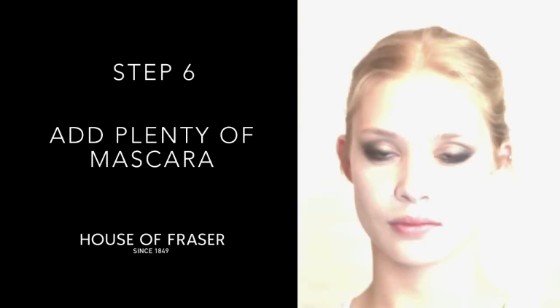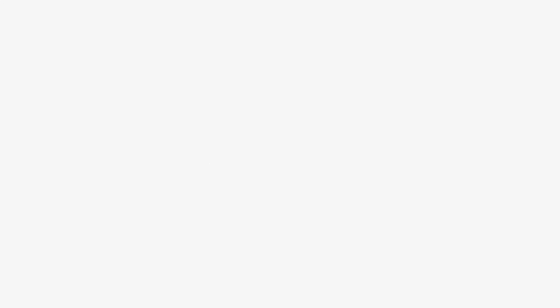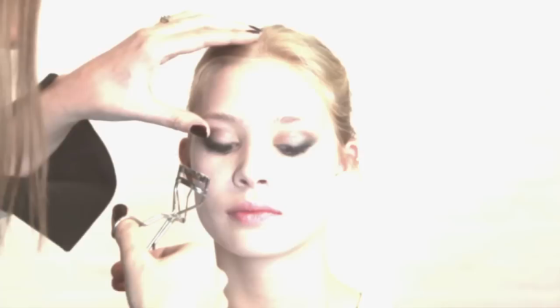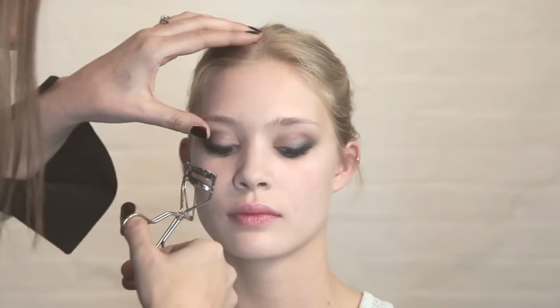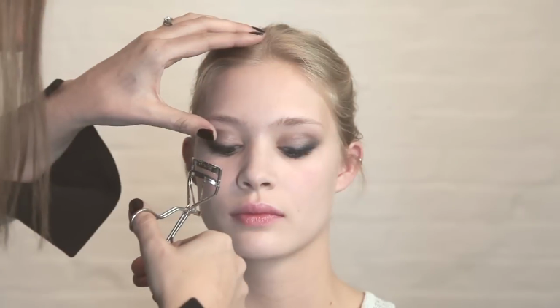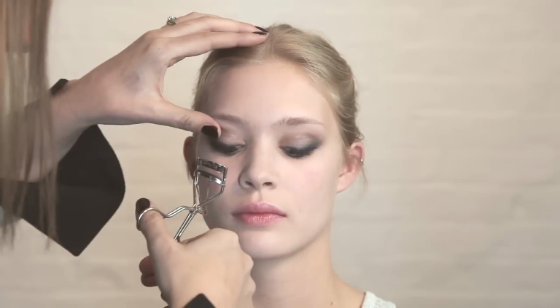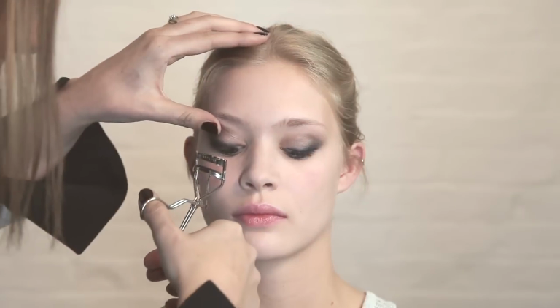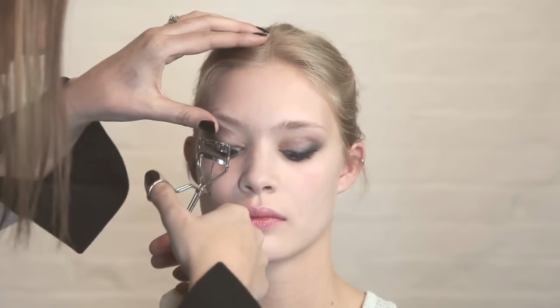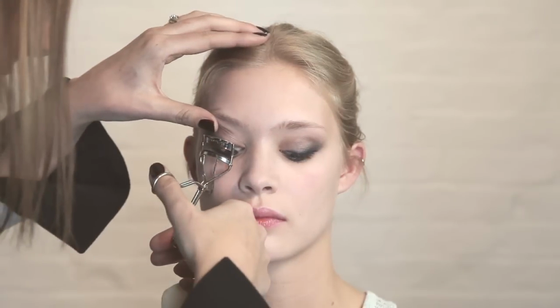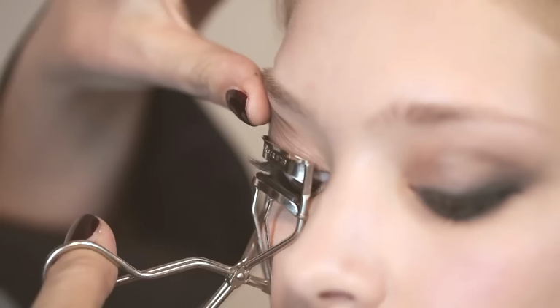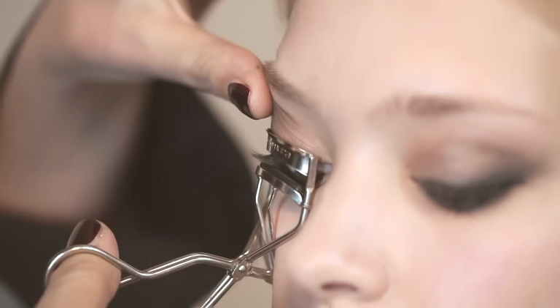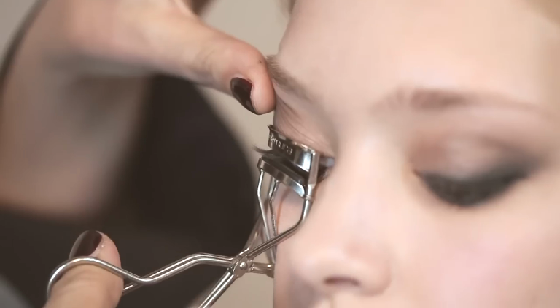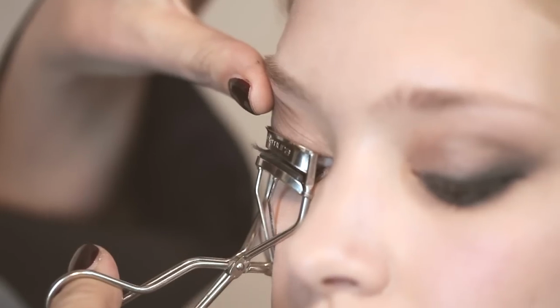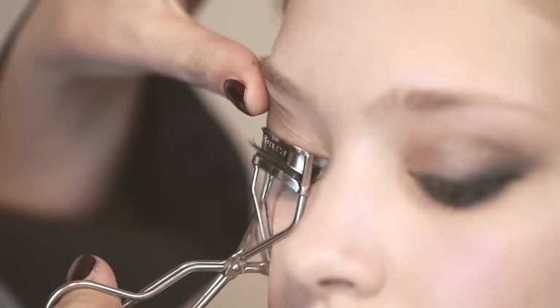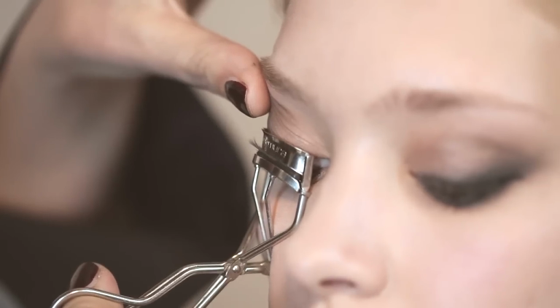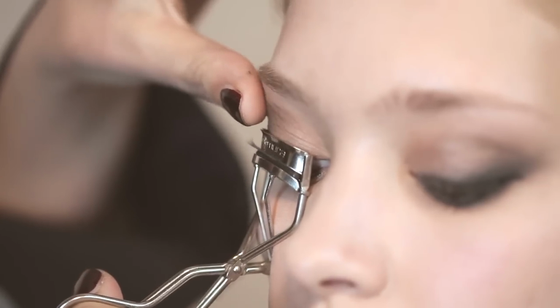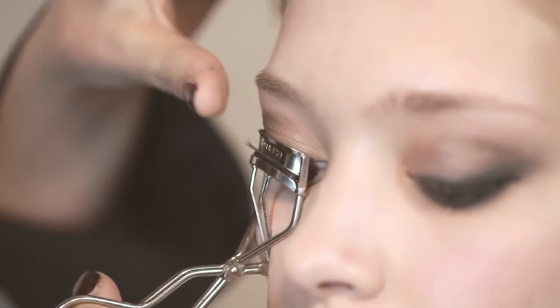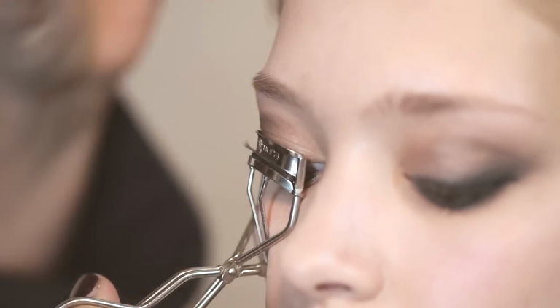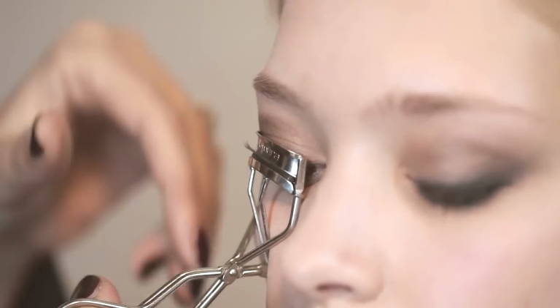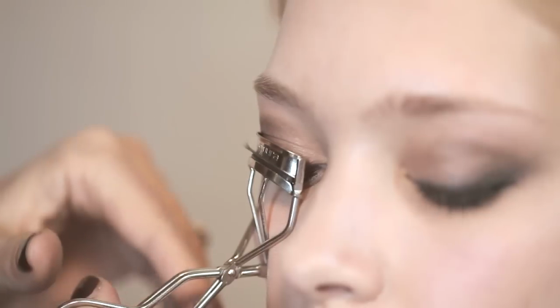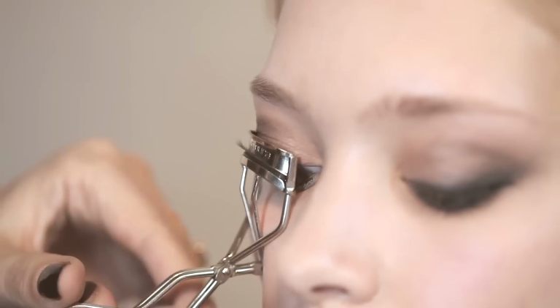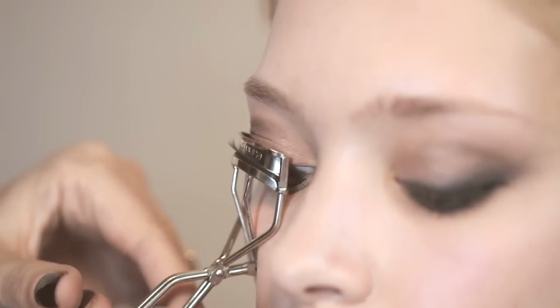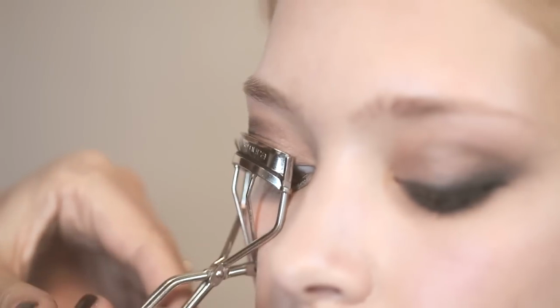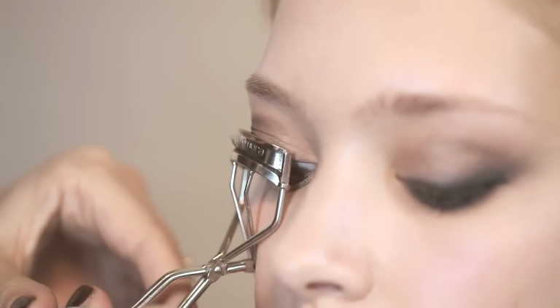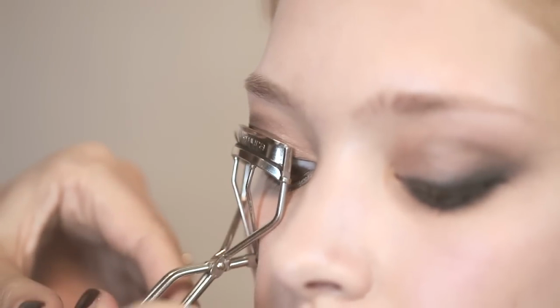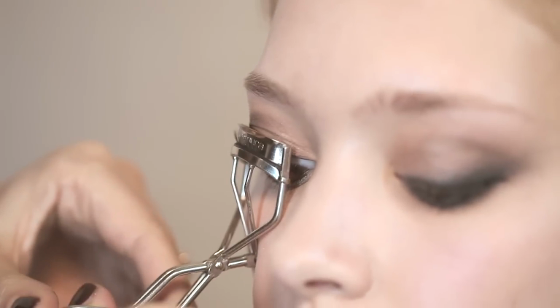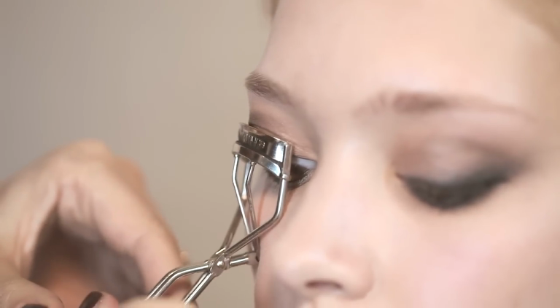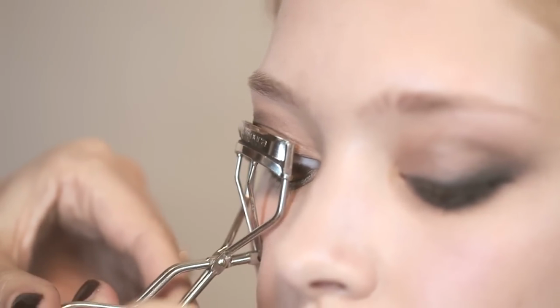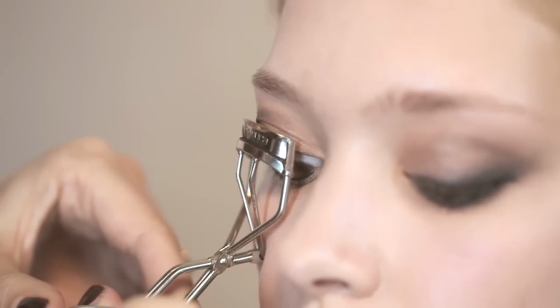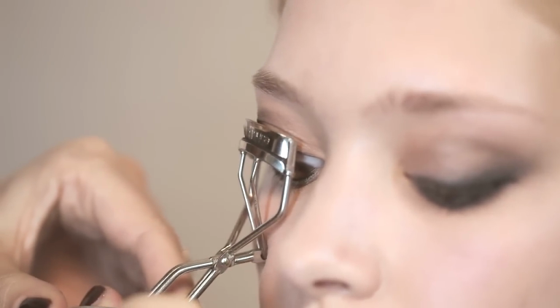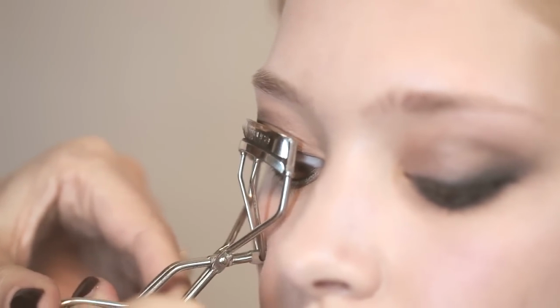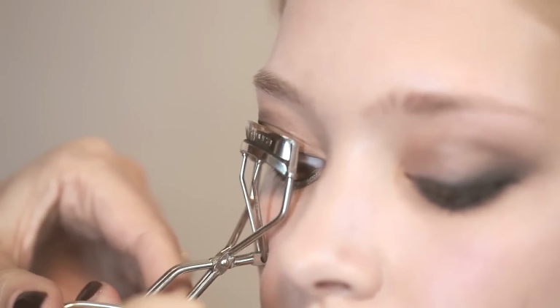The next stage is to curl the eyelashes. This really helps to keep the eye really open as well.